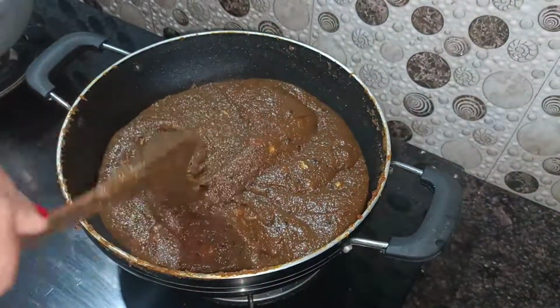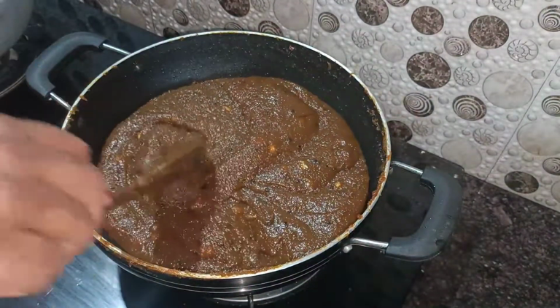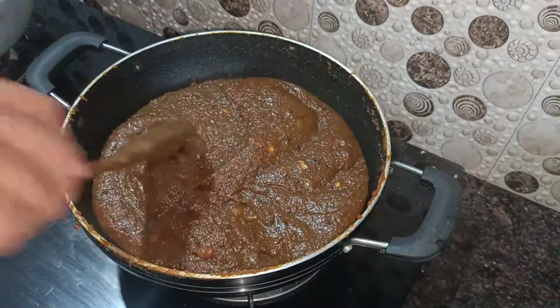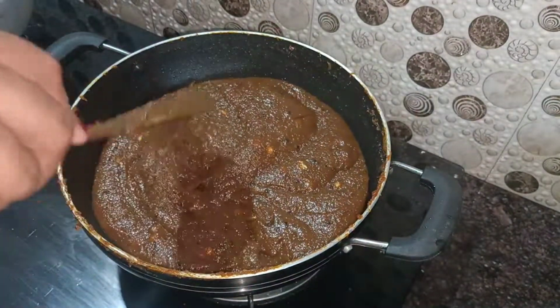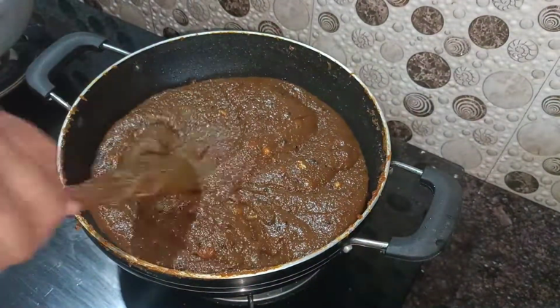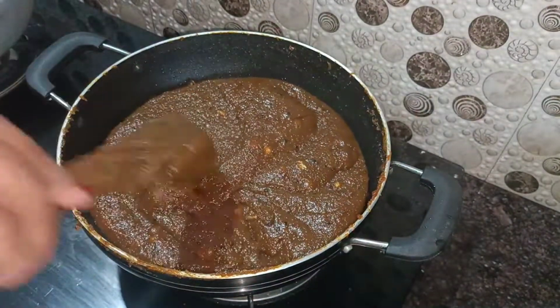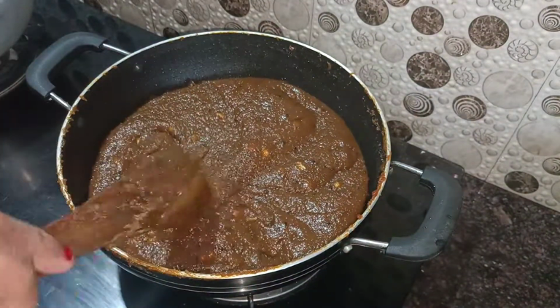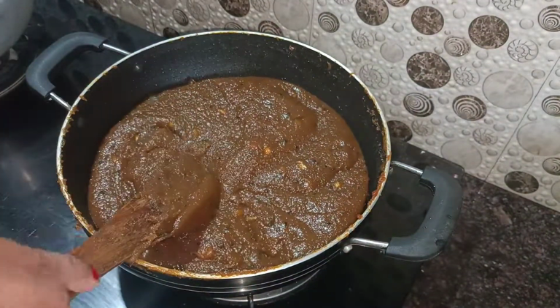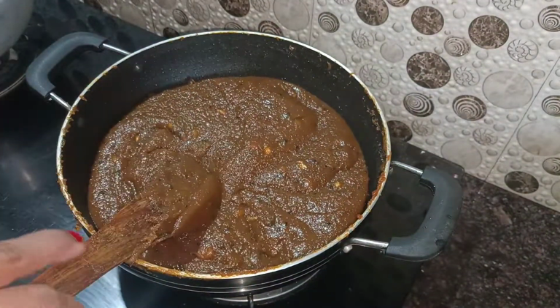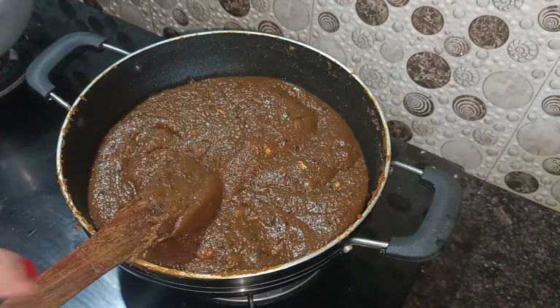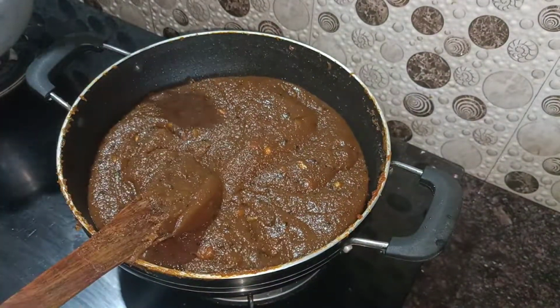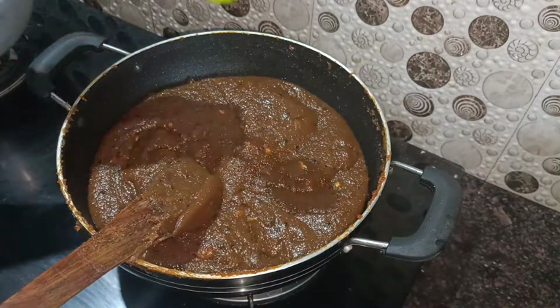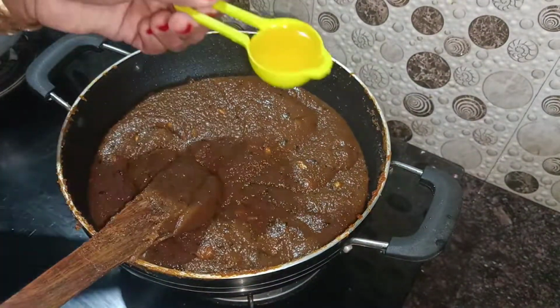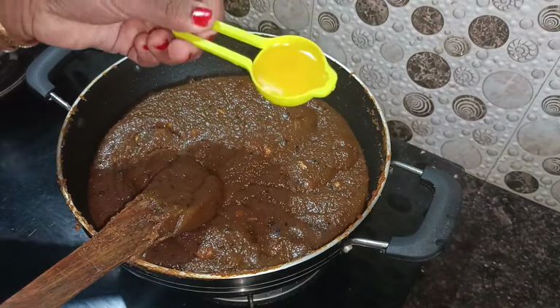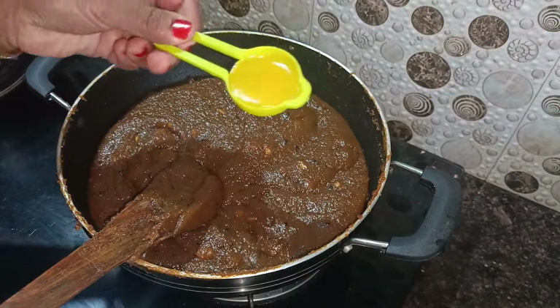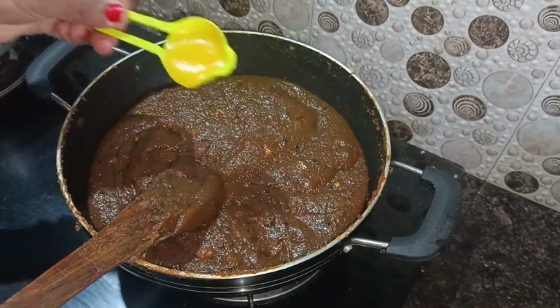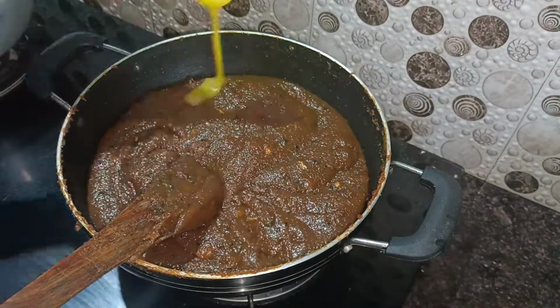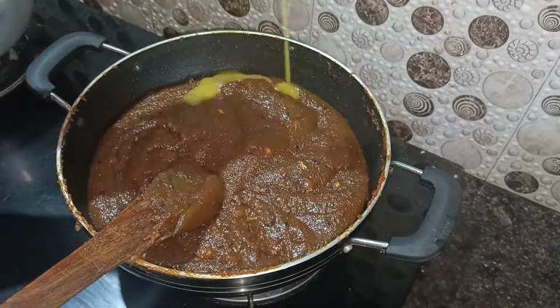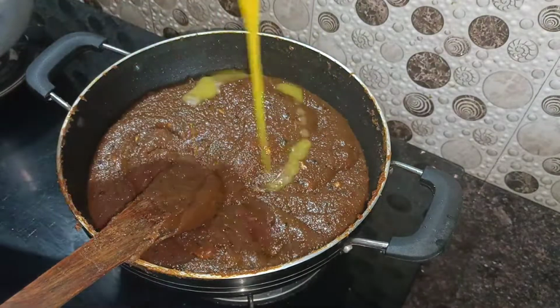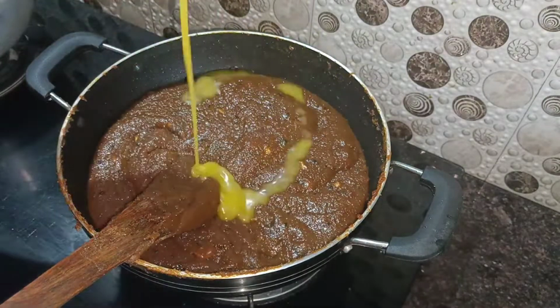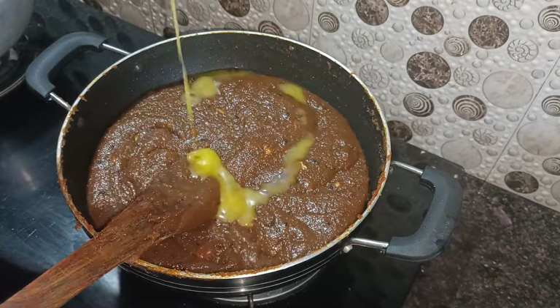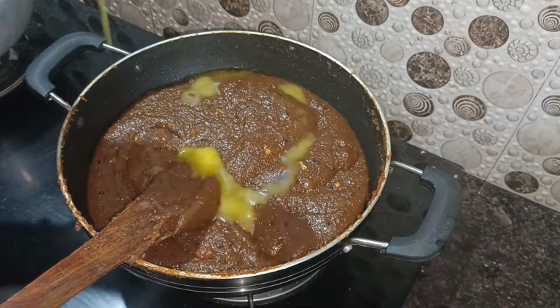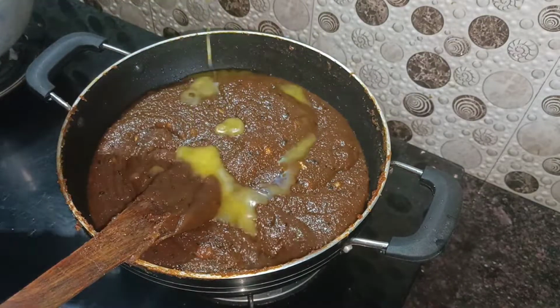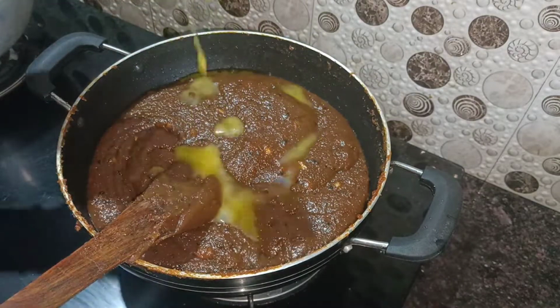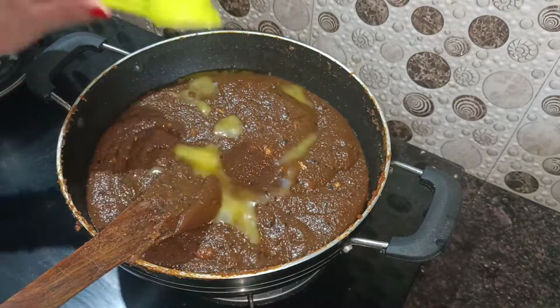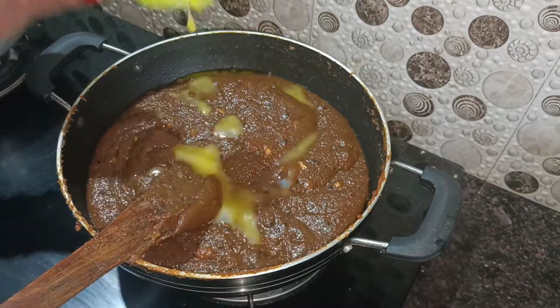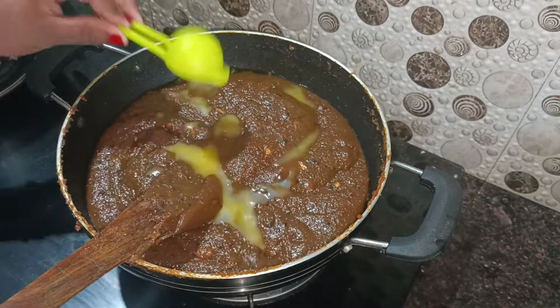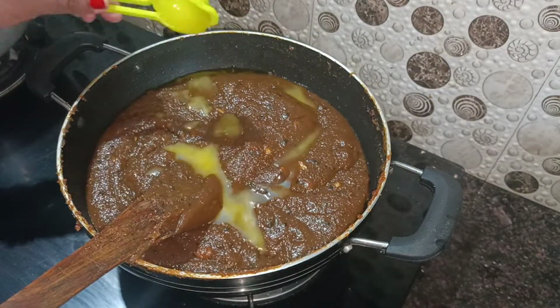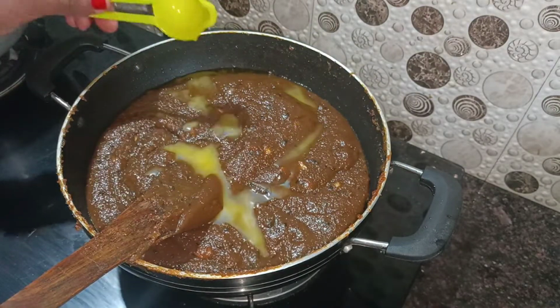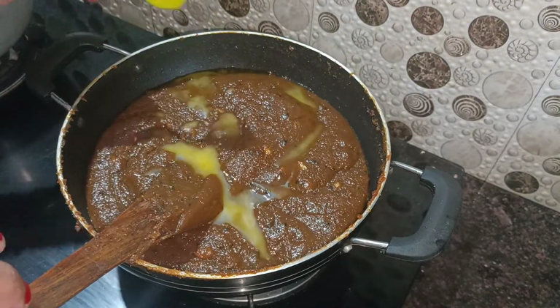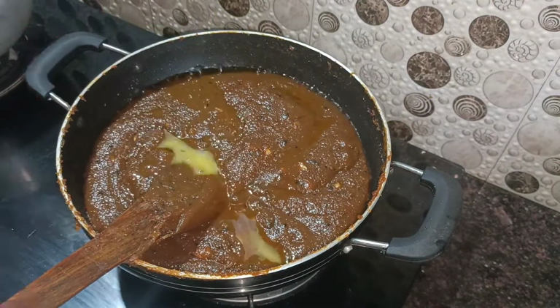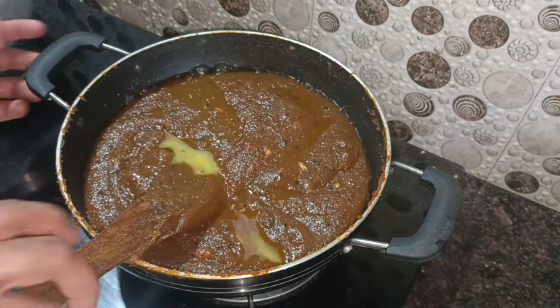We will make a tablespoon of the ingredients. We will add 1 tablespoon of the ingredients to make the mixture.